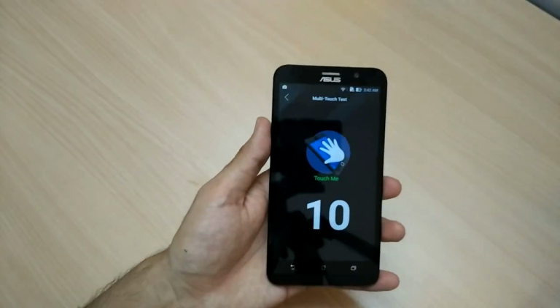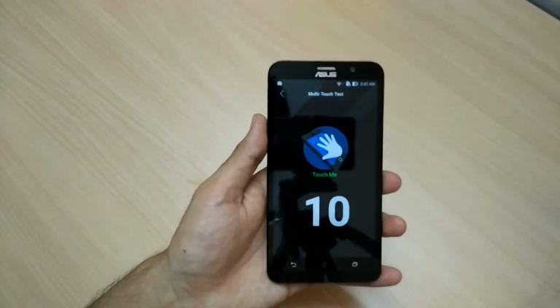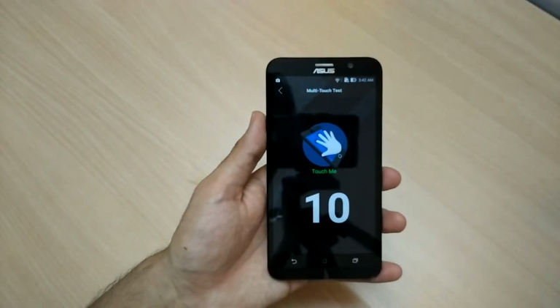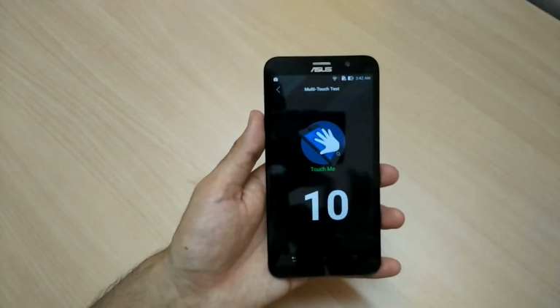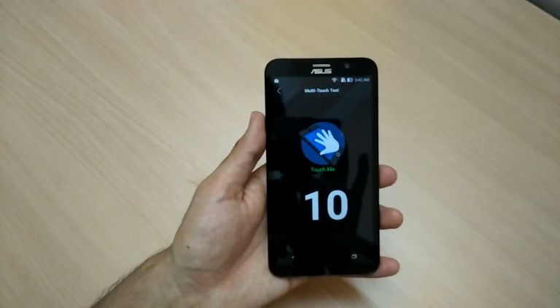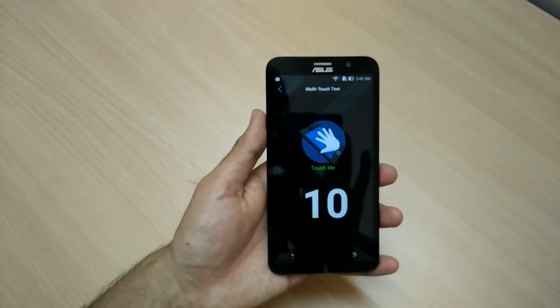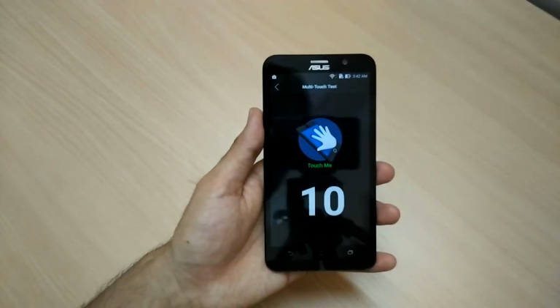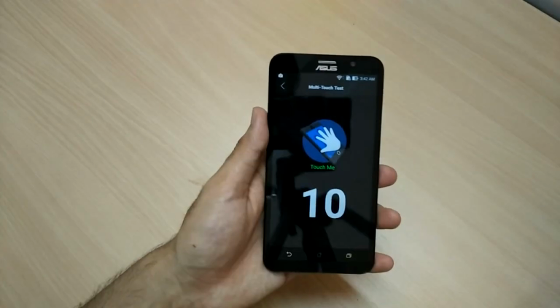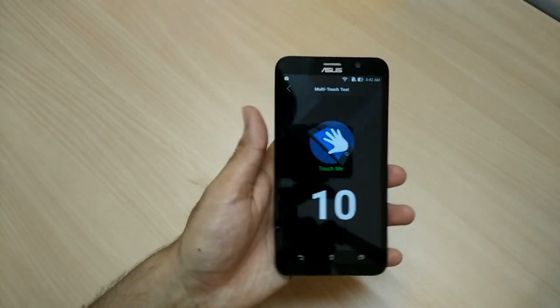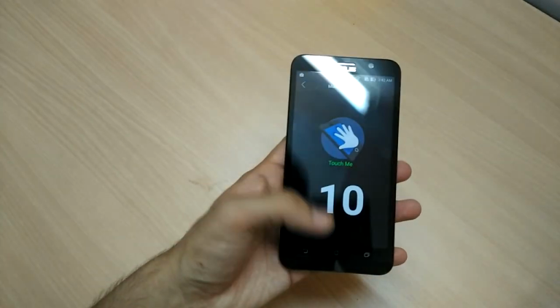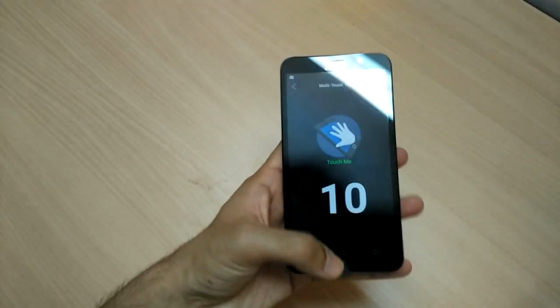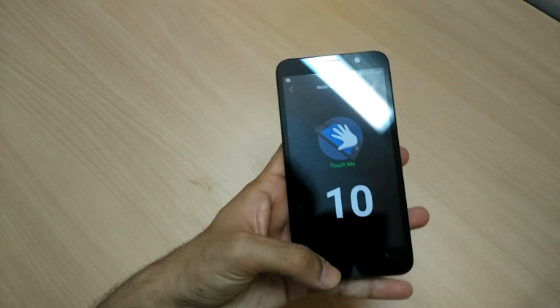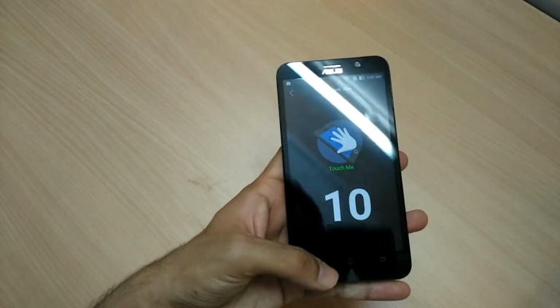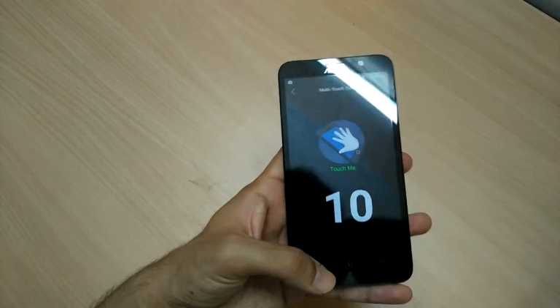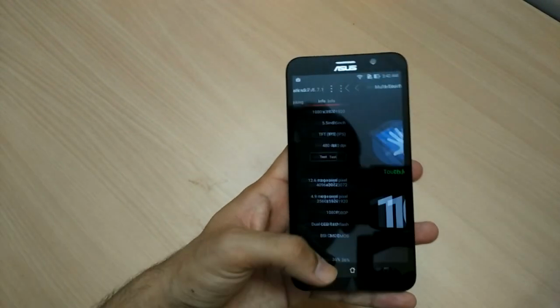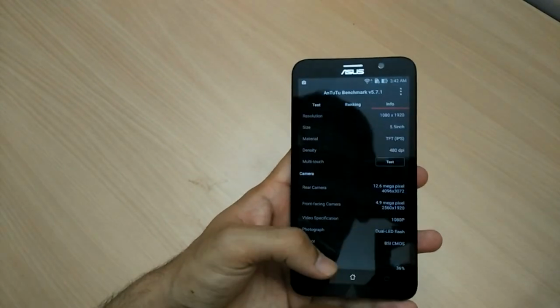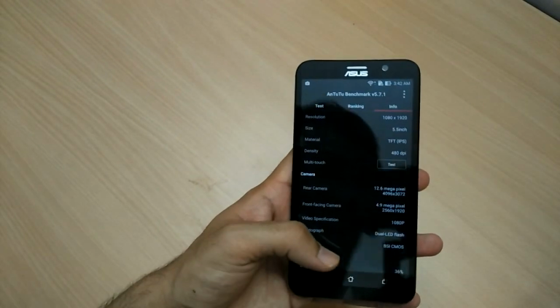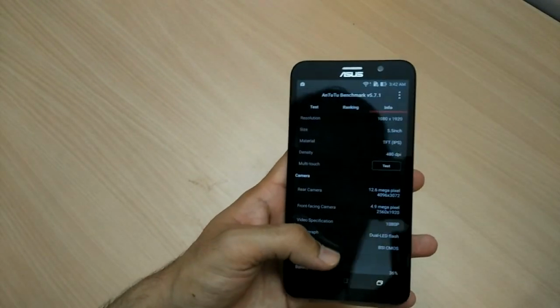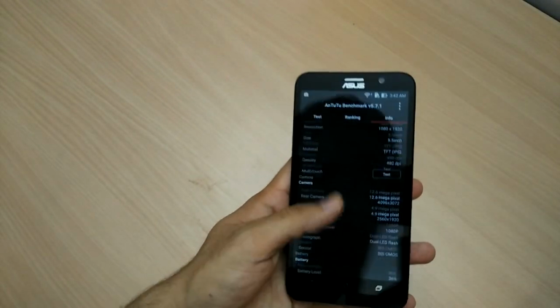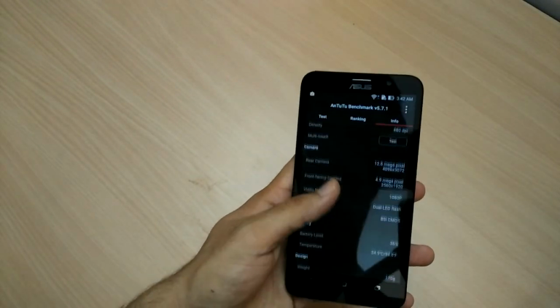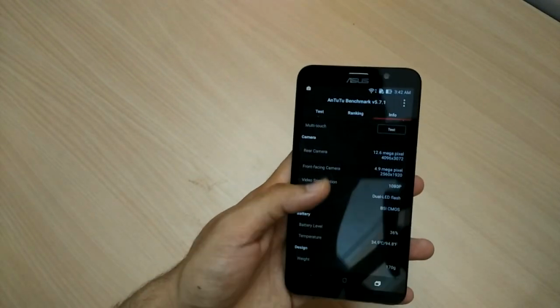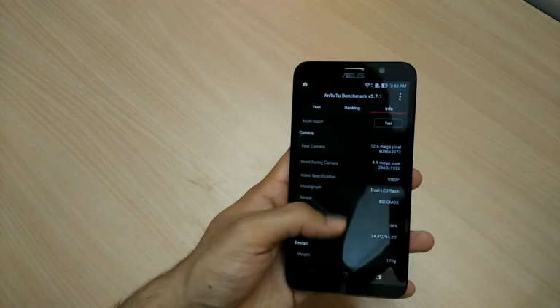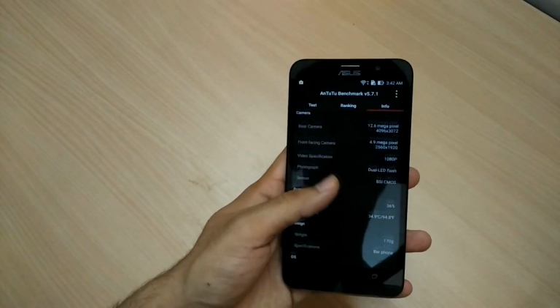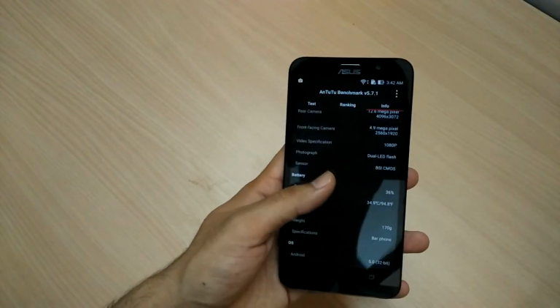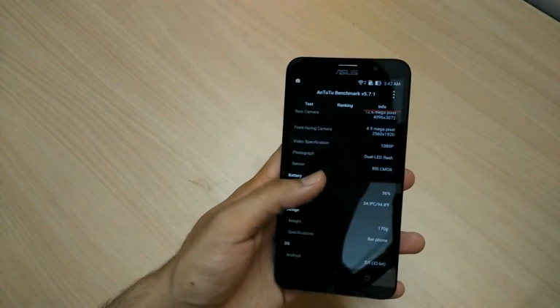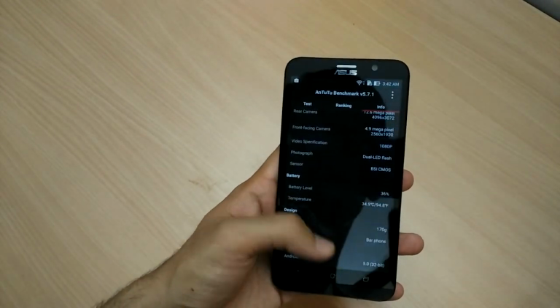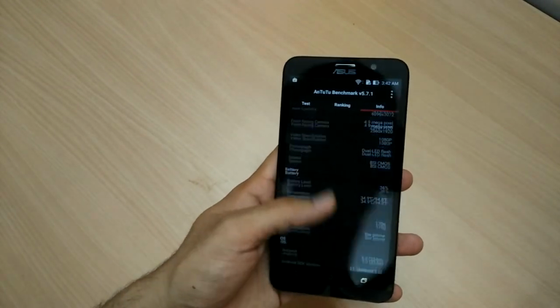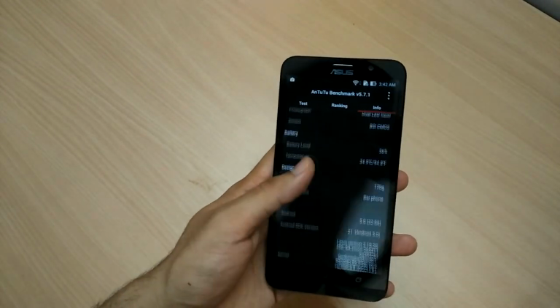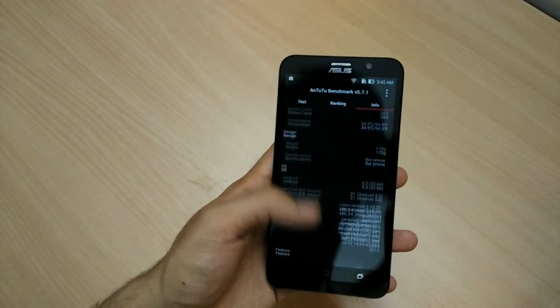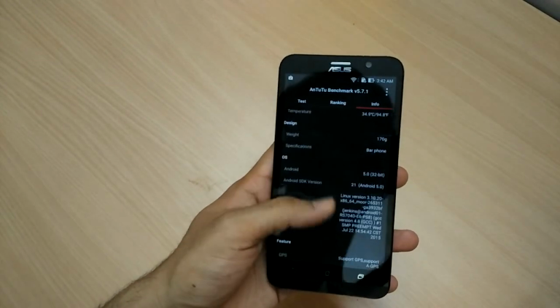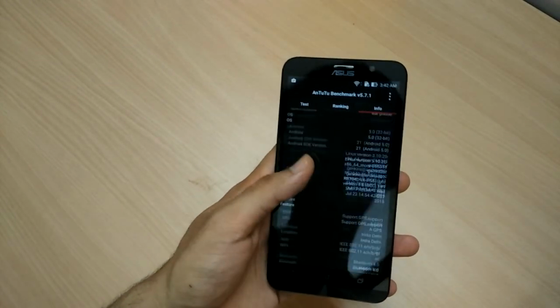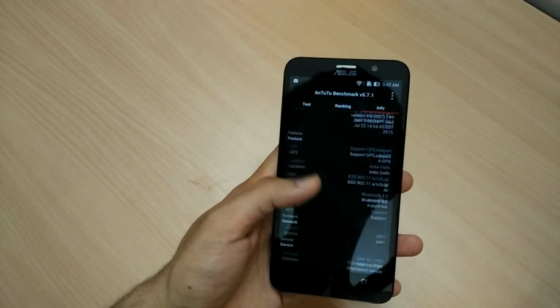Let me test the multi-touch. It is a 10-point multi-touch on the Zenfone 2 Deluxe, which is more than enough for most of your games and other tasks.